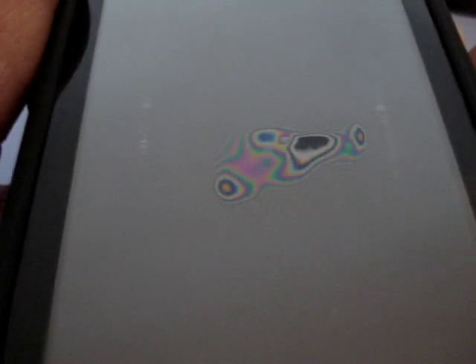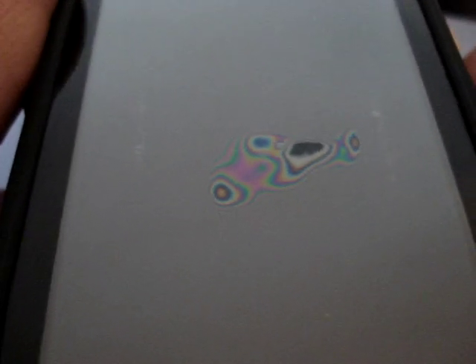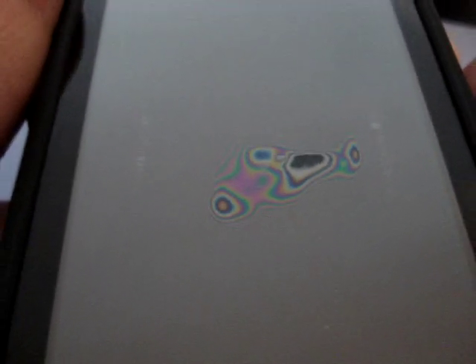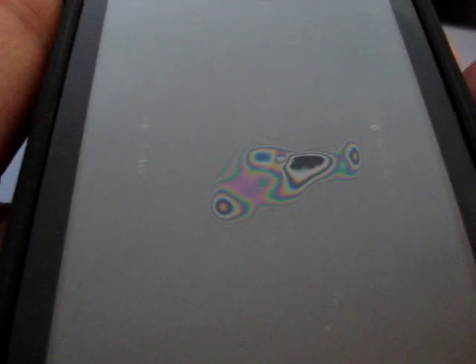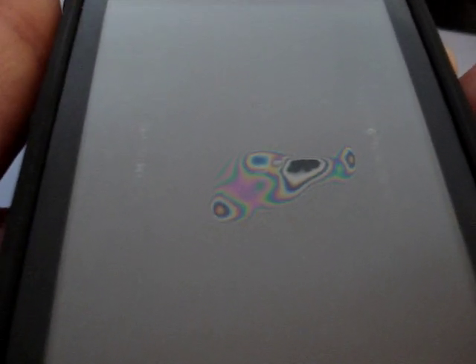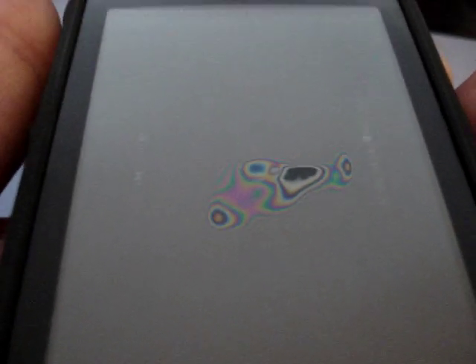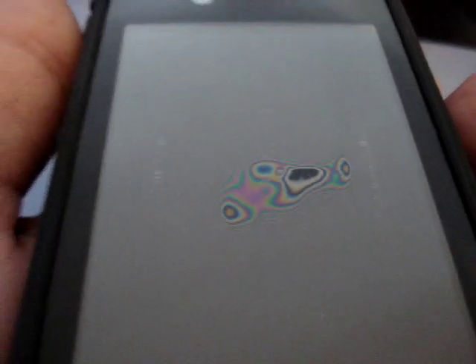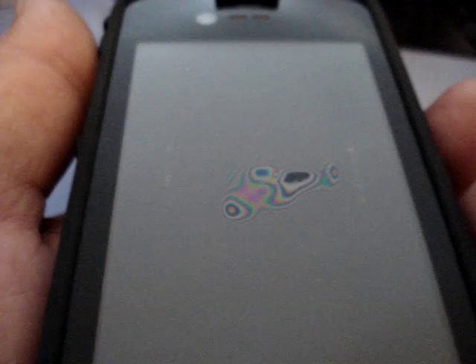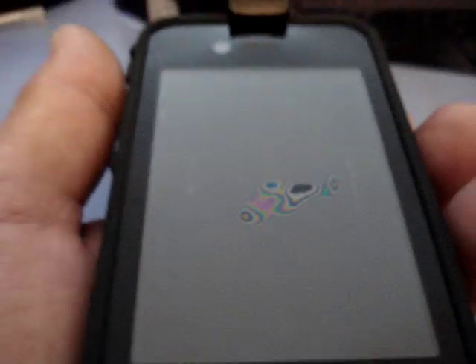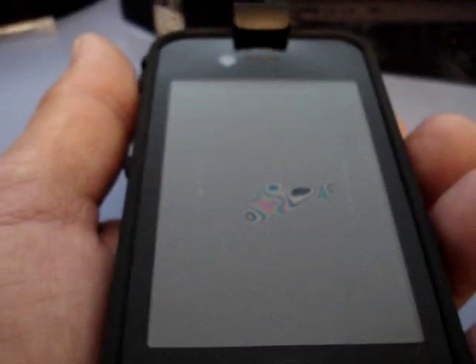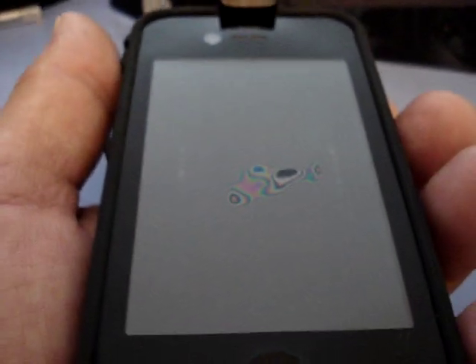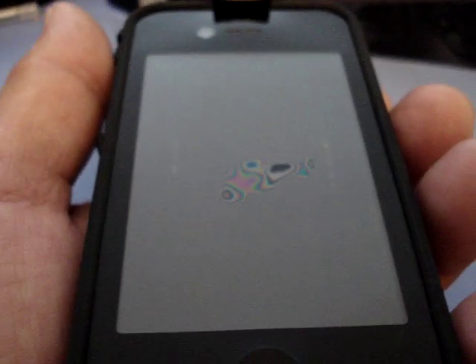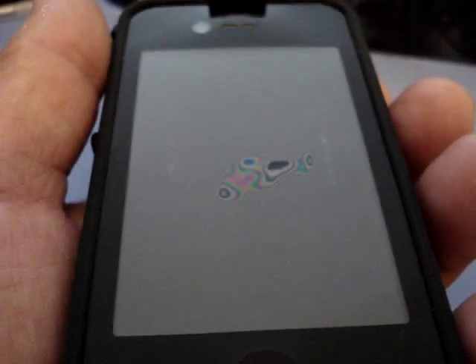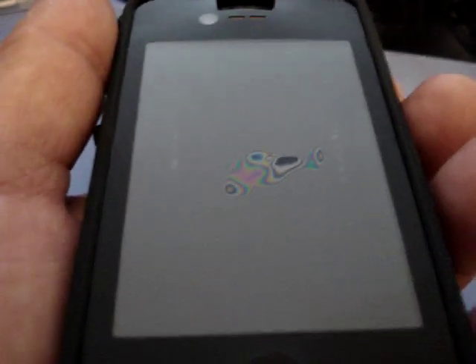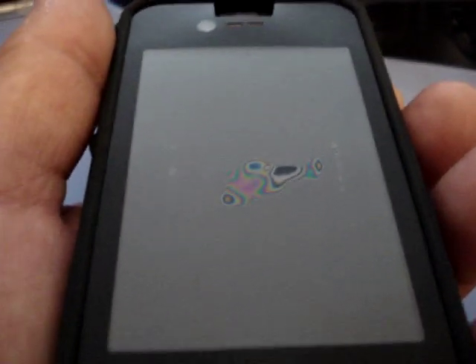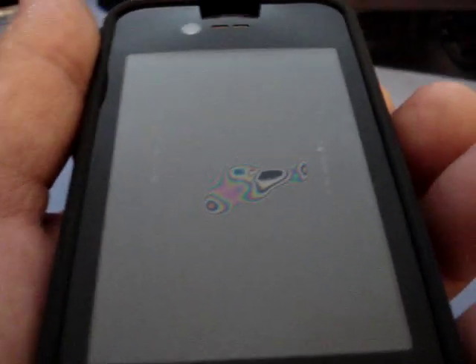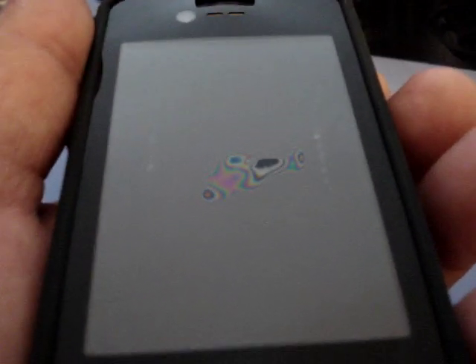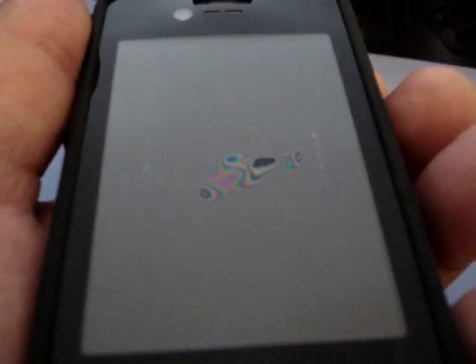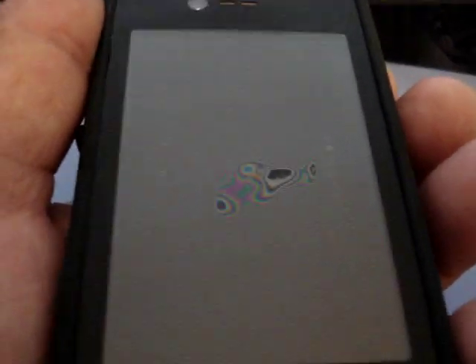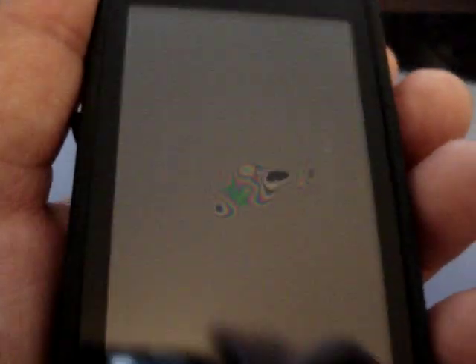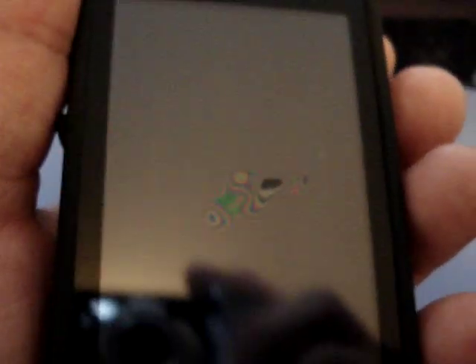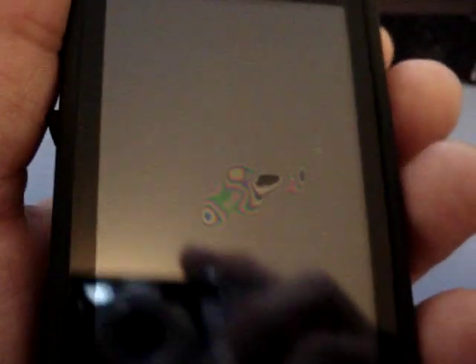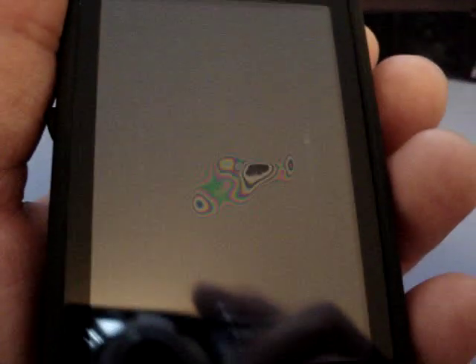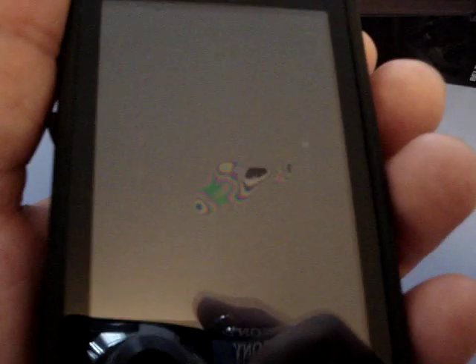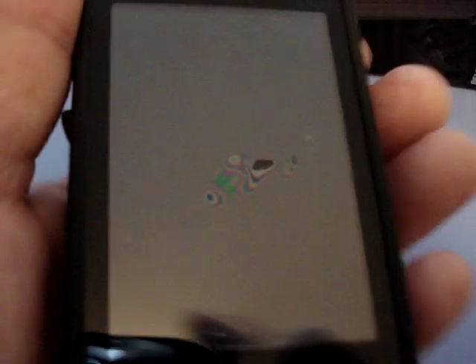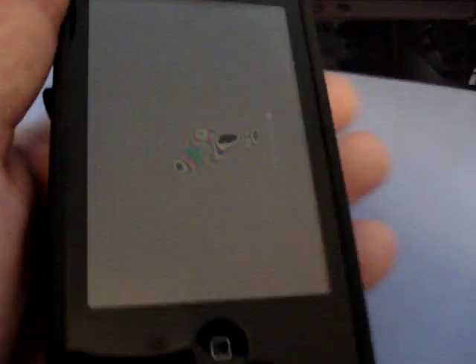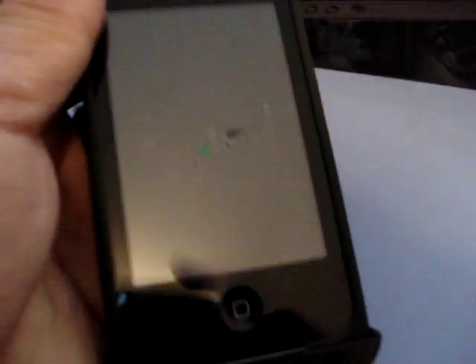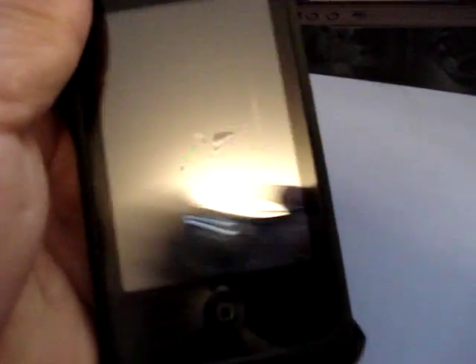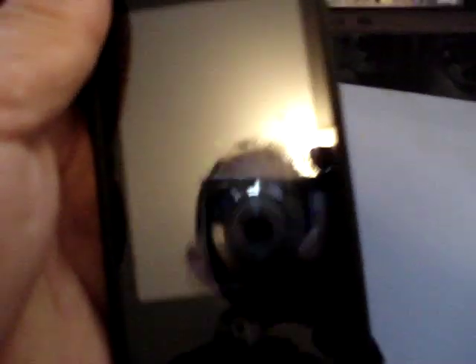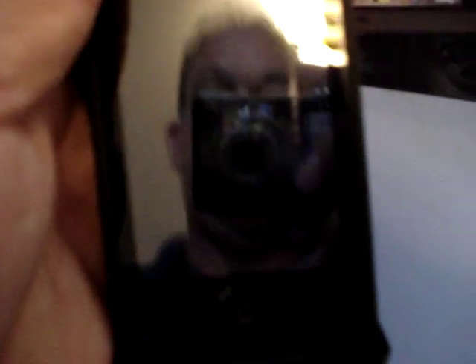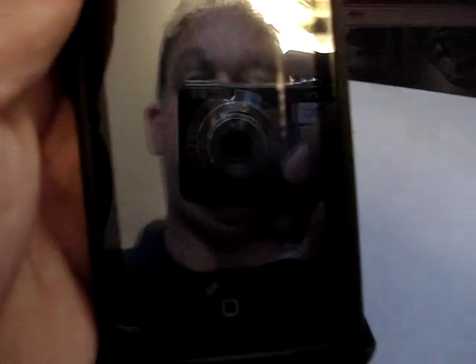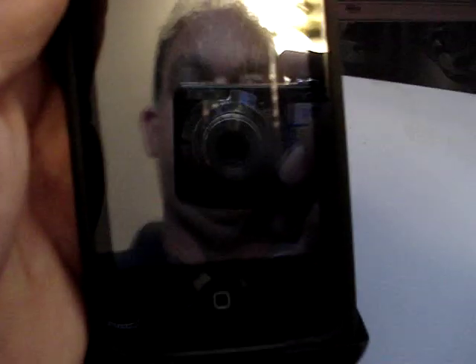This looks horrible. I'd like to hear your comments on it.